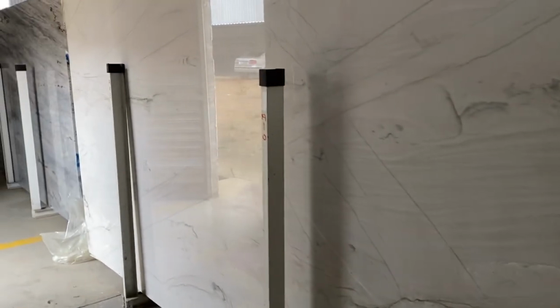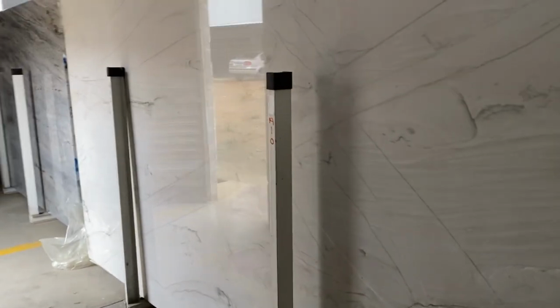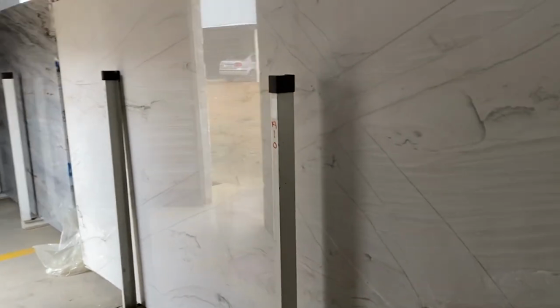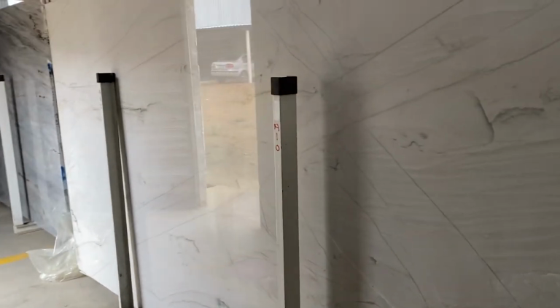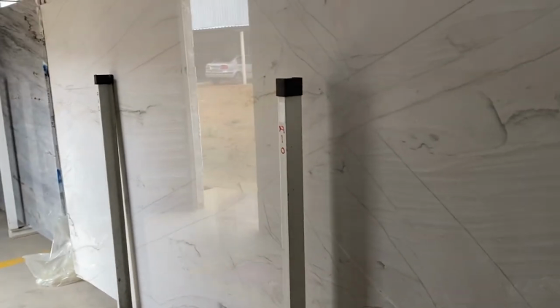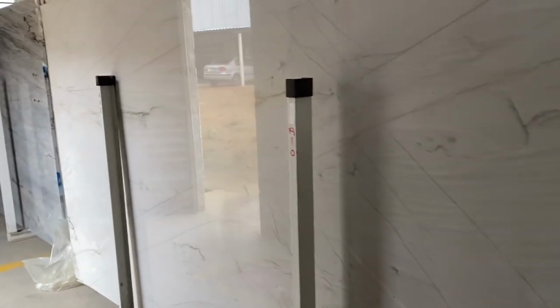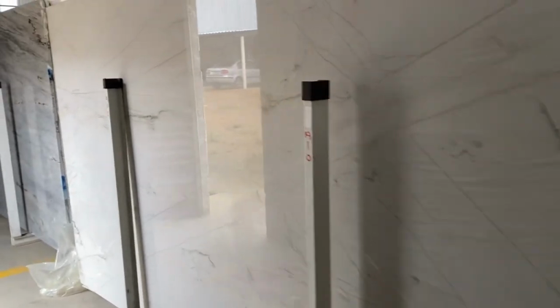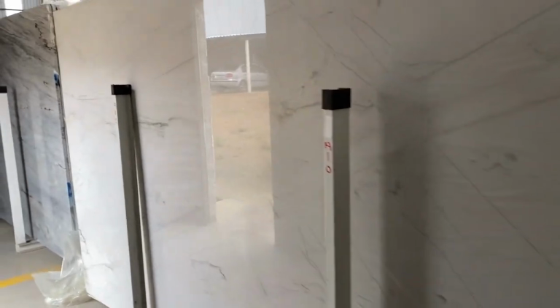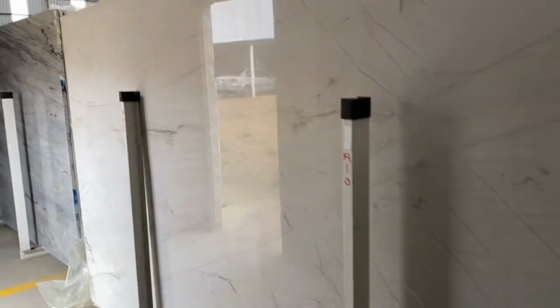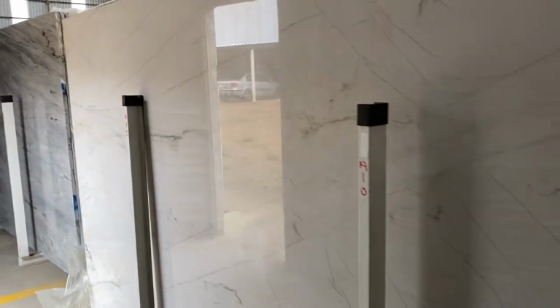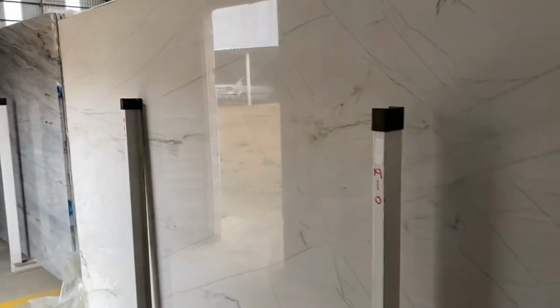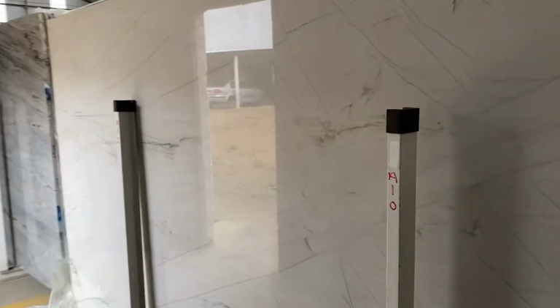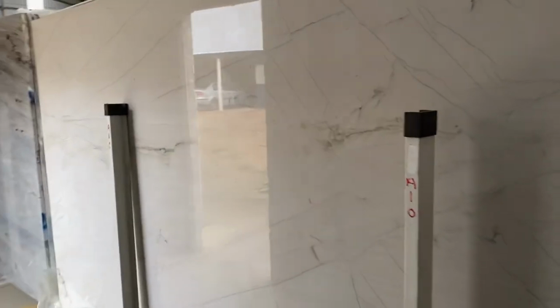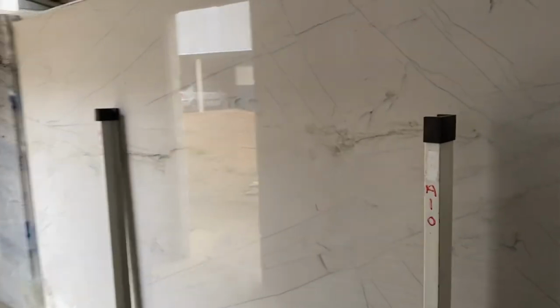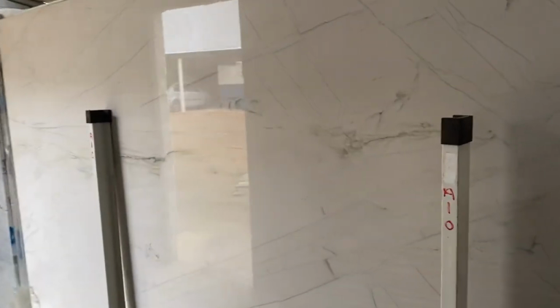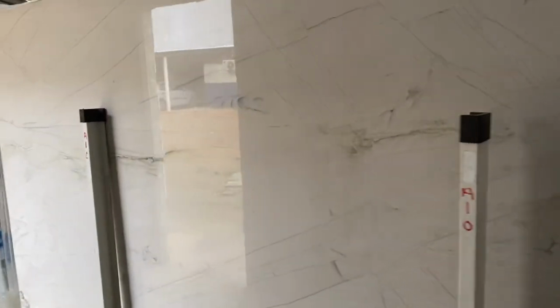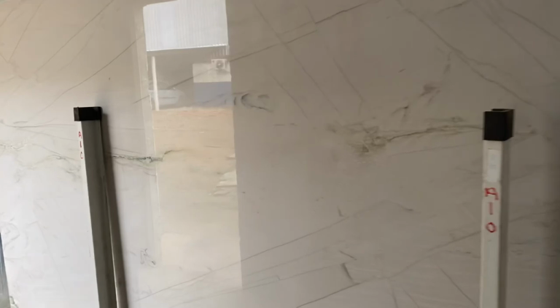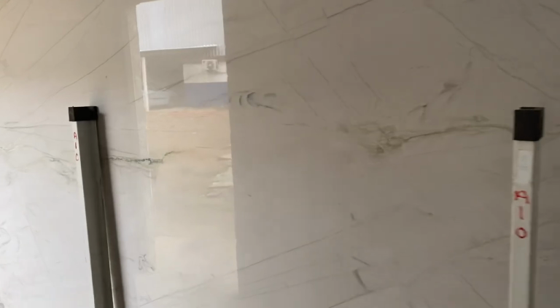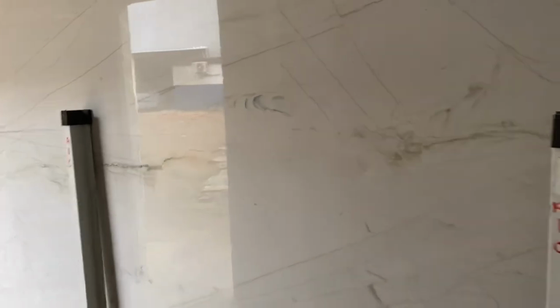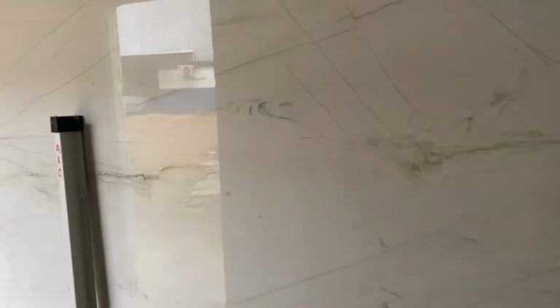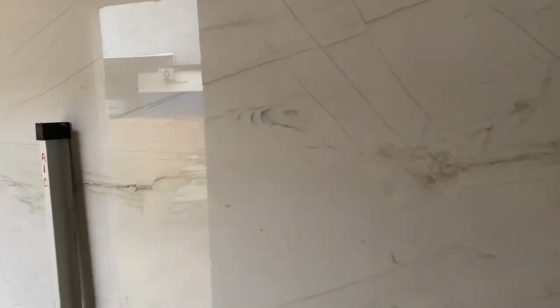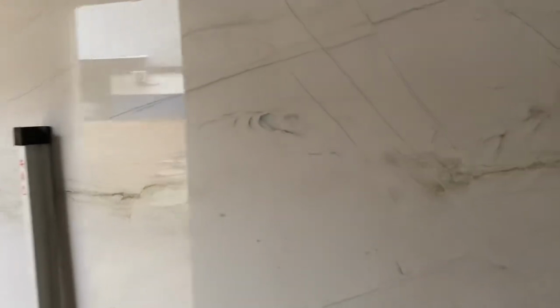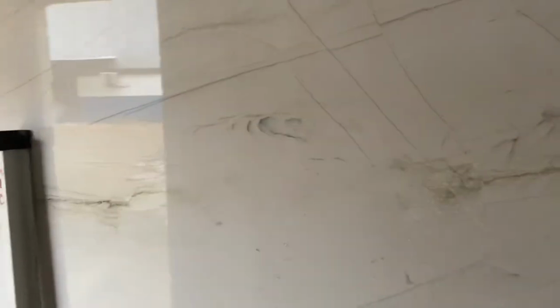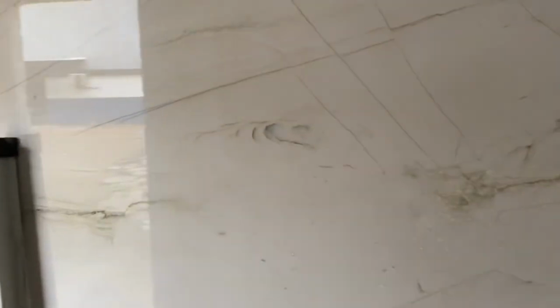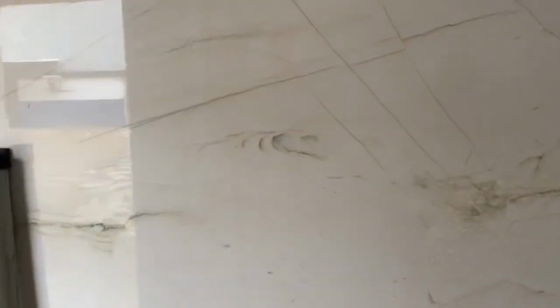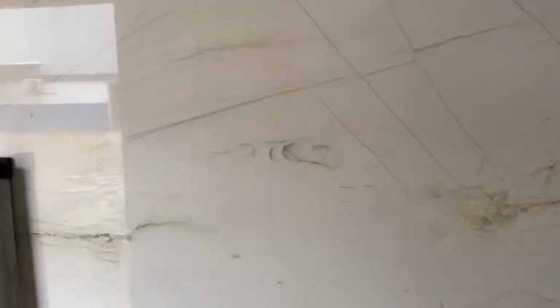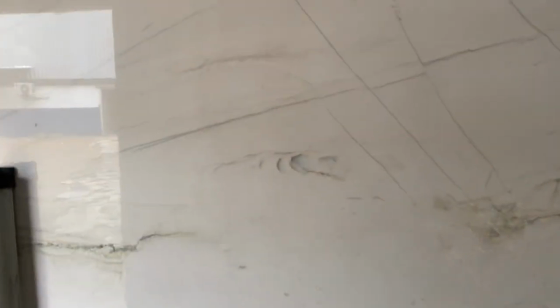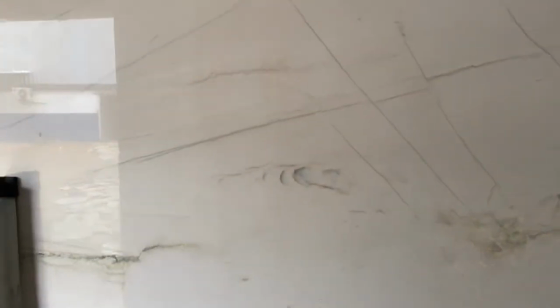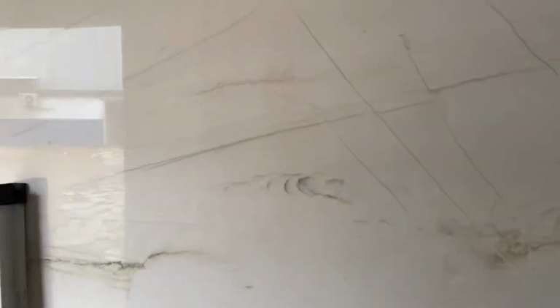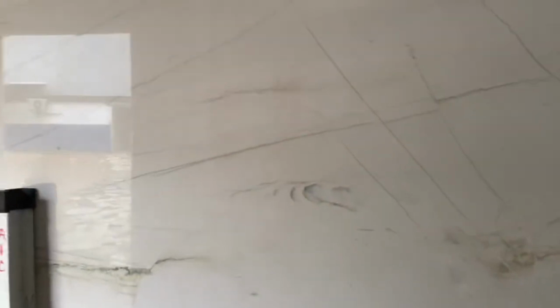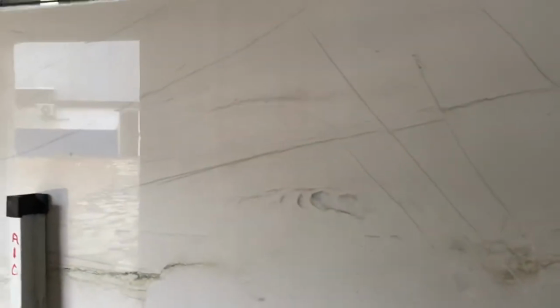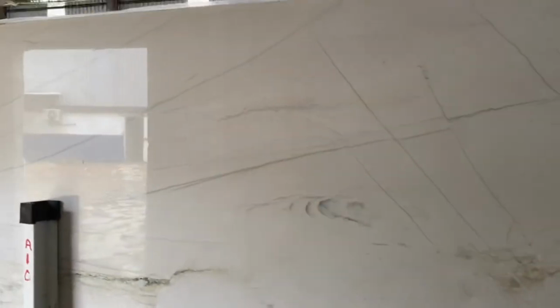Other than that, the material is amazing — very white as I said, beautiful quartzite.